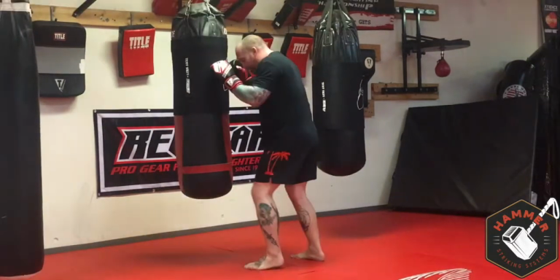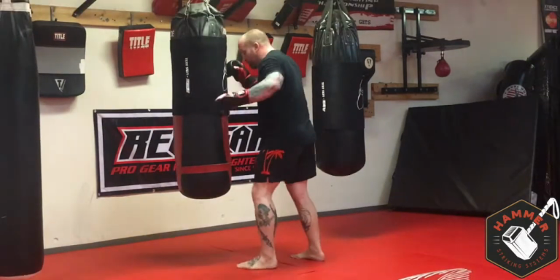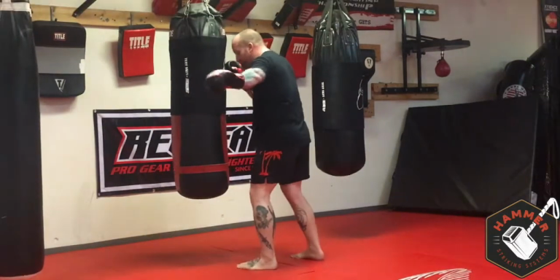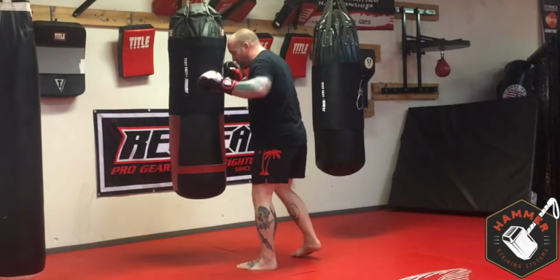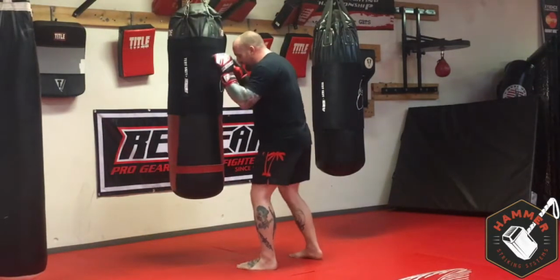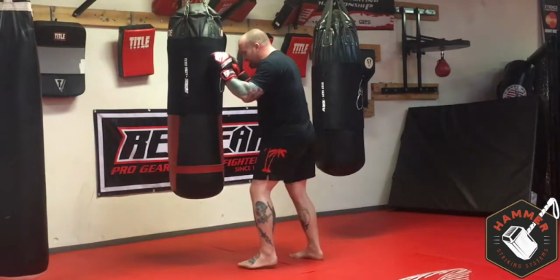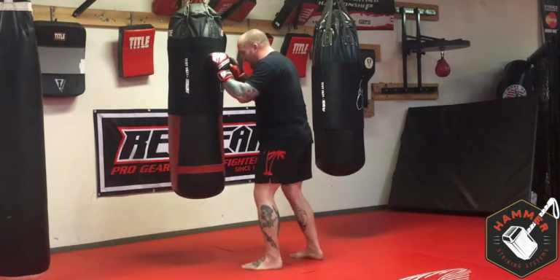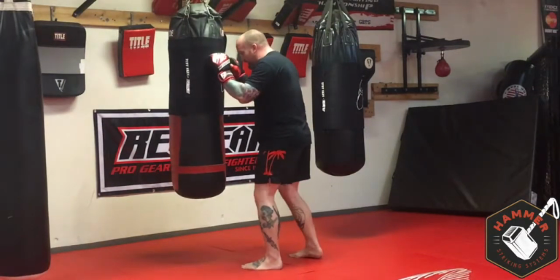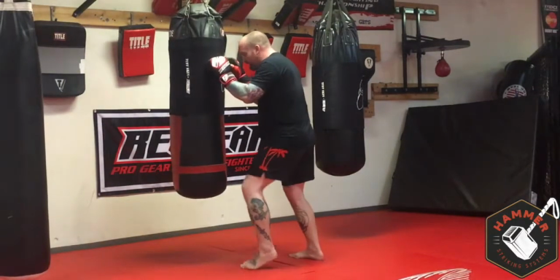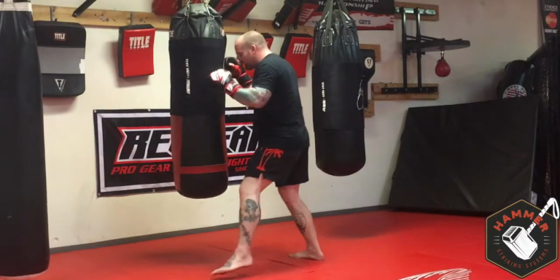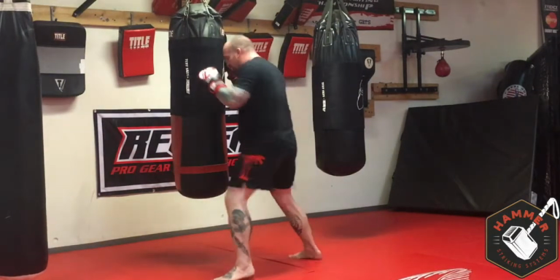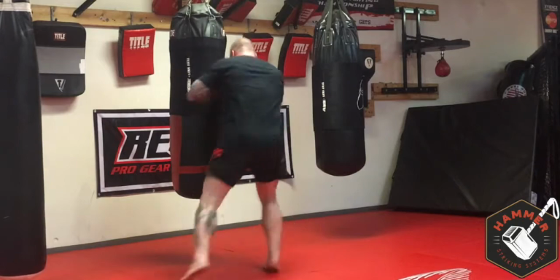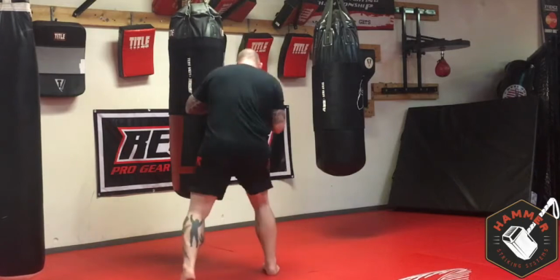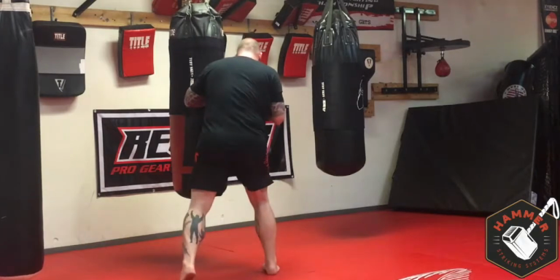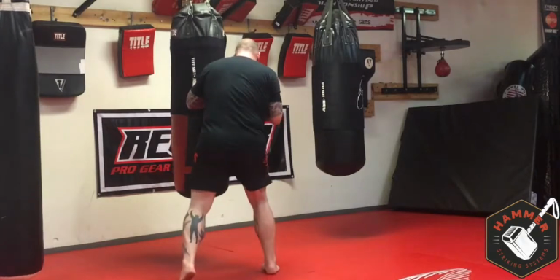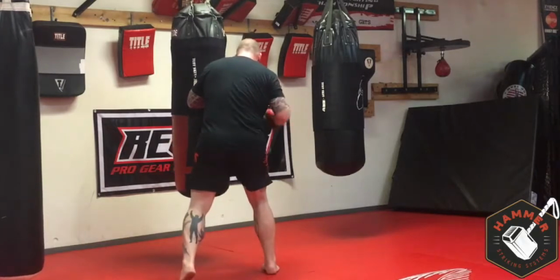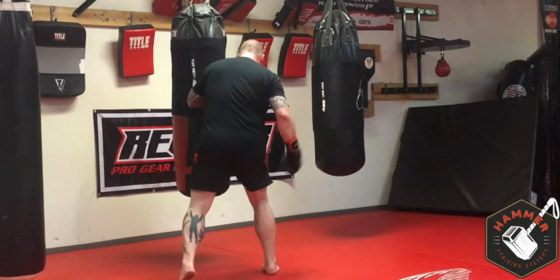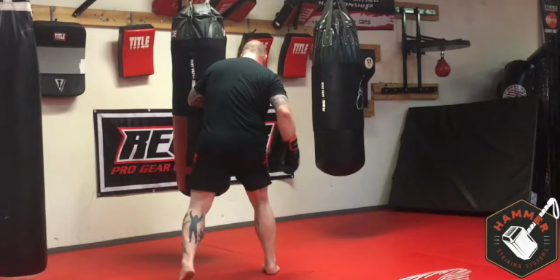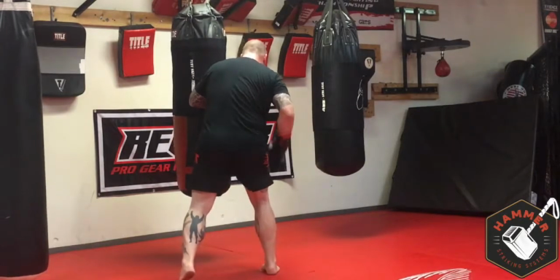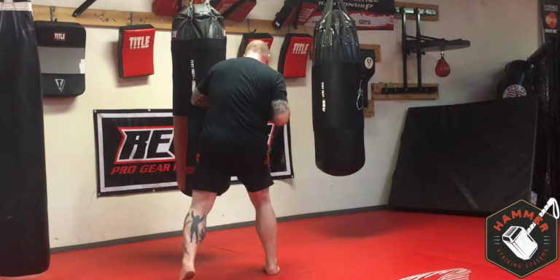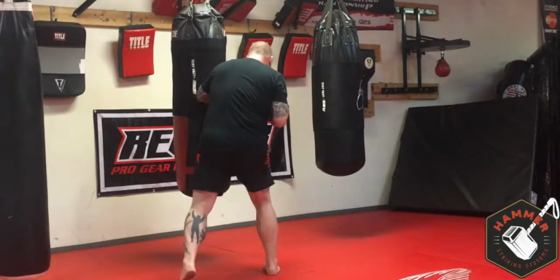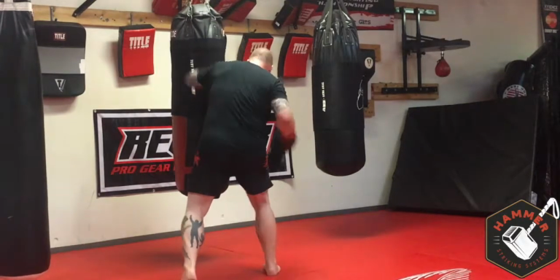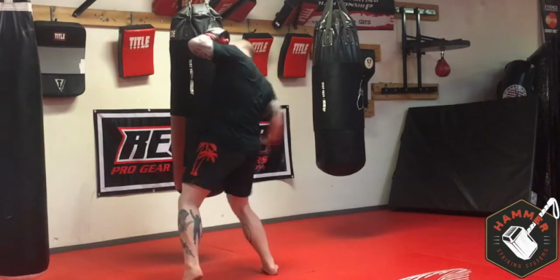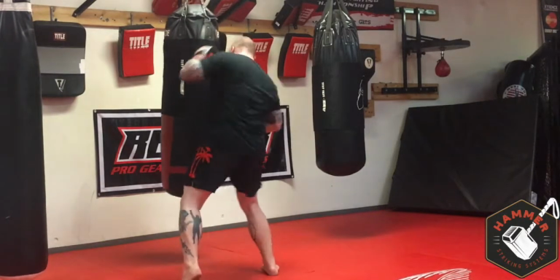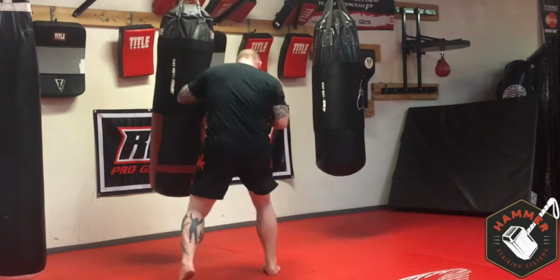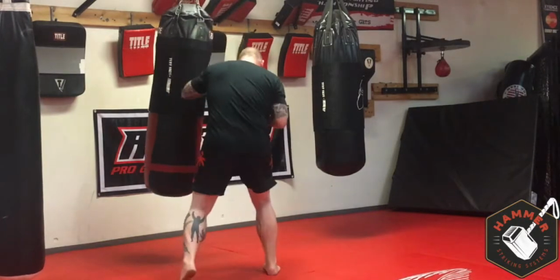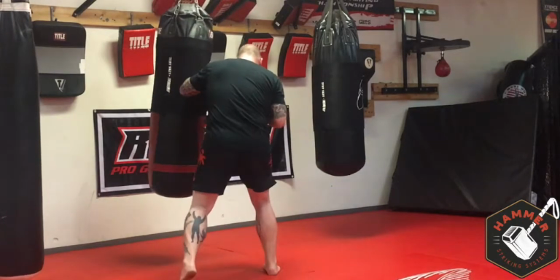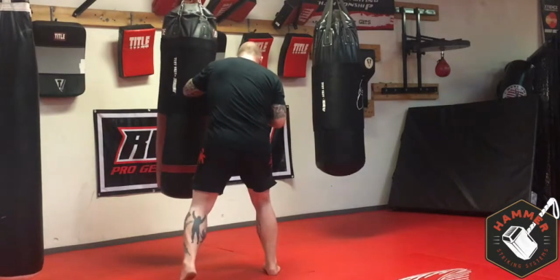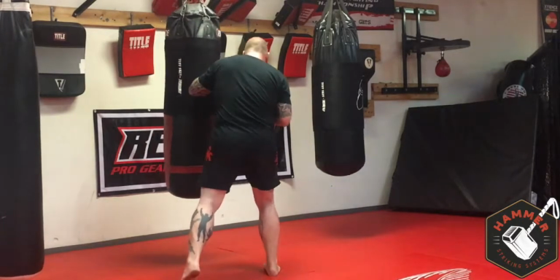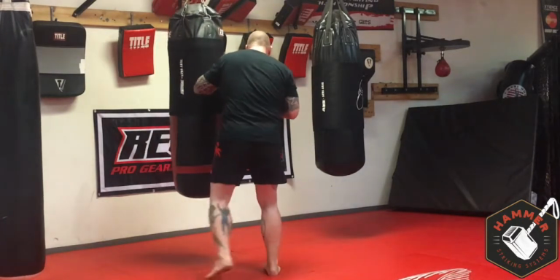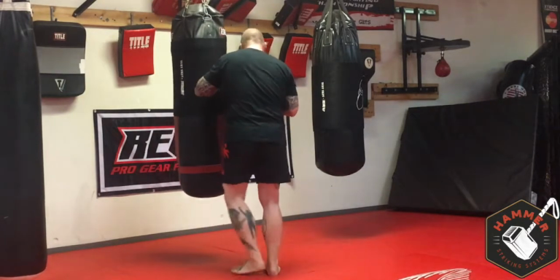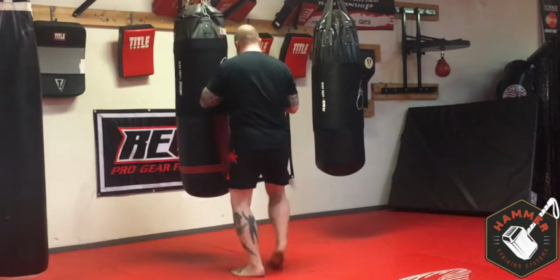We're moving to our lead side. Step, shift, right leg lead — bang! Dig into the body.